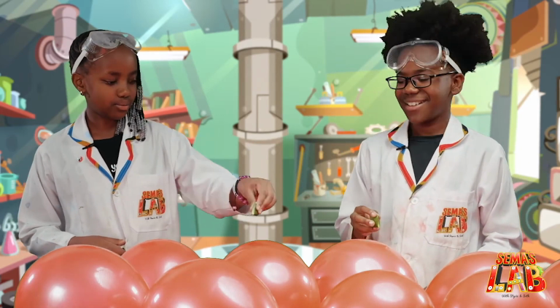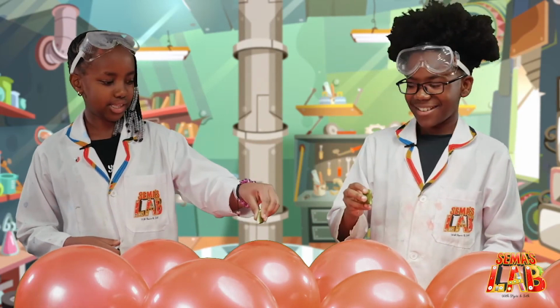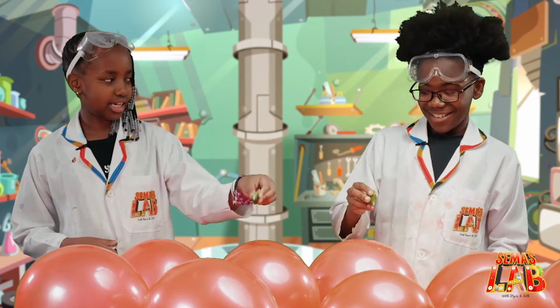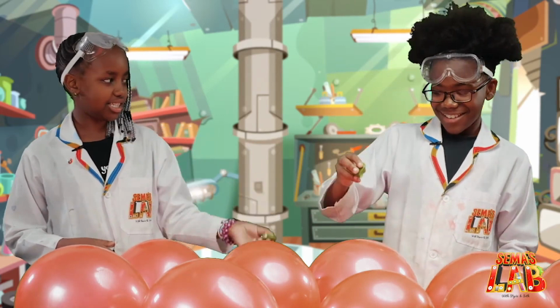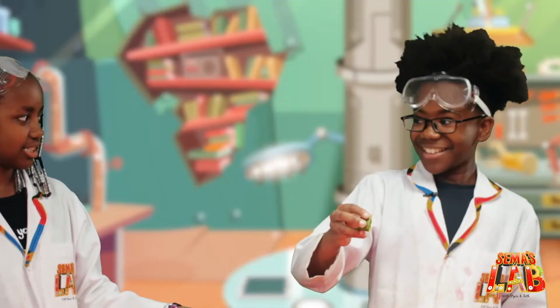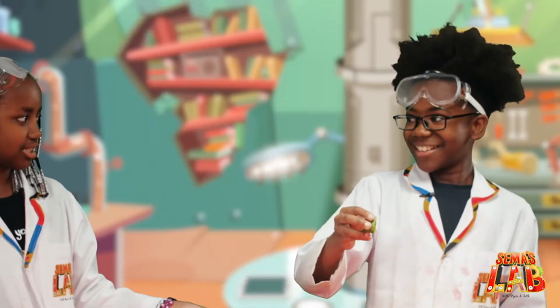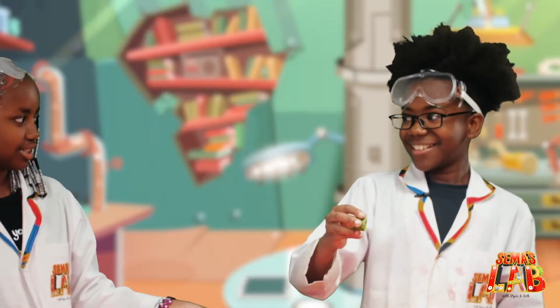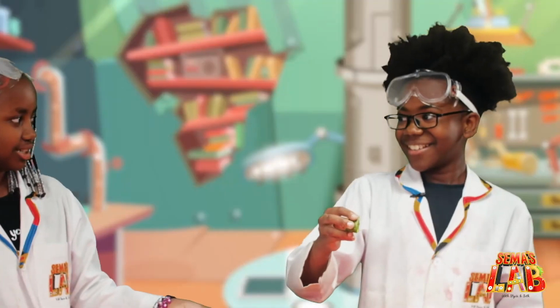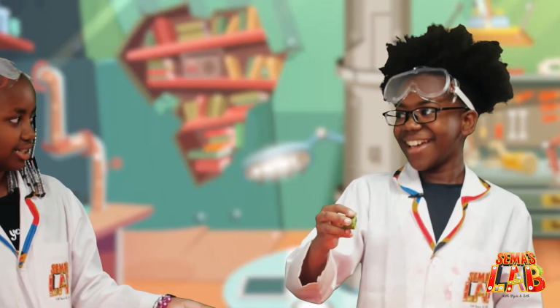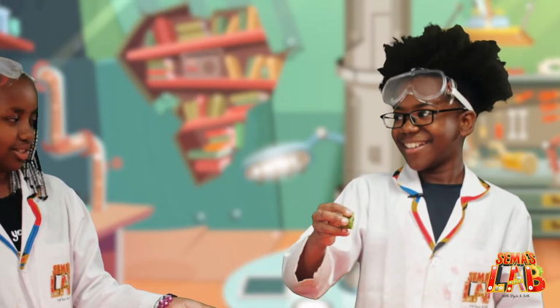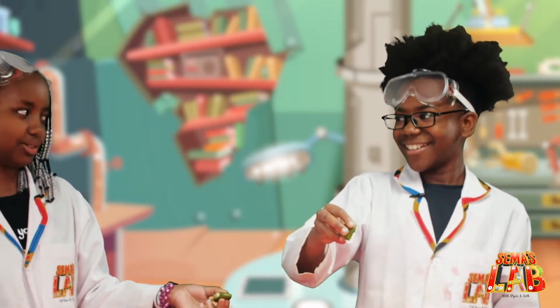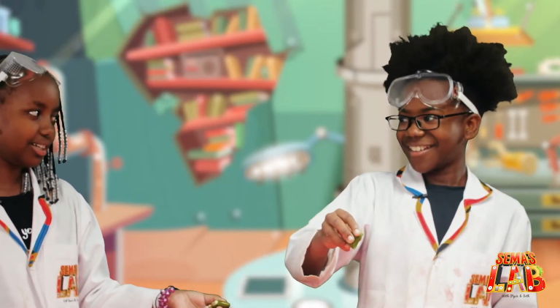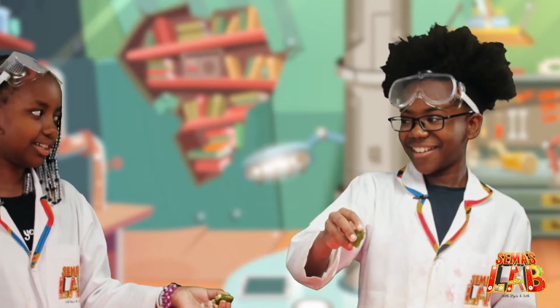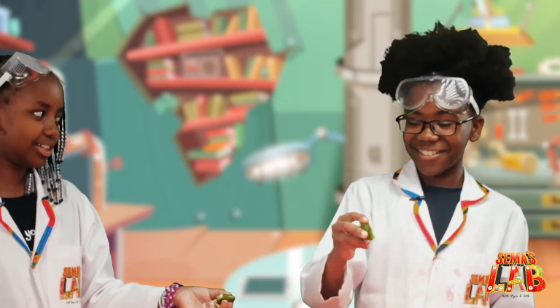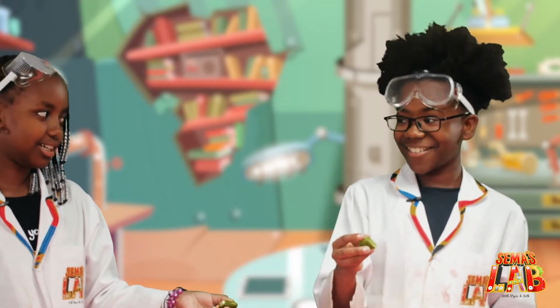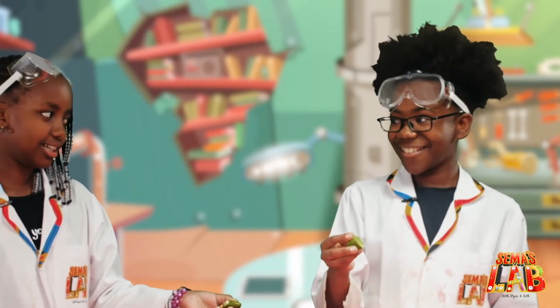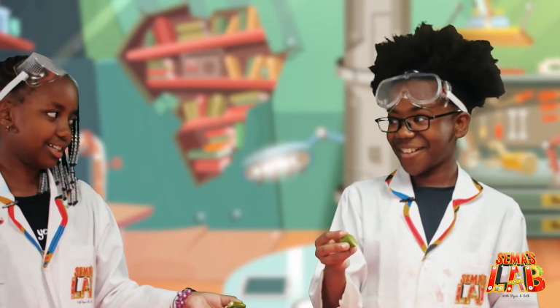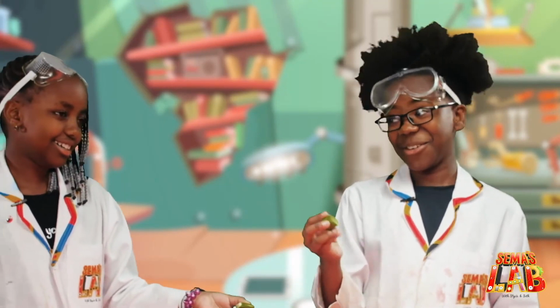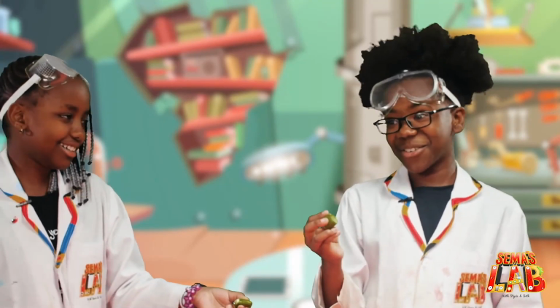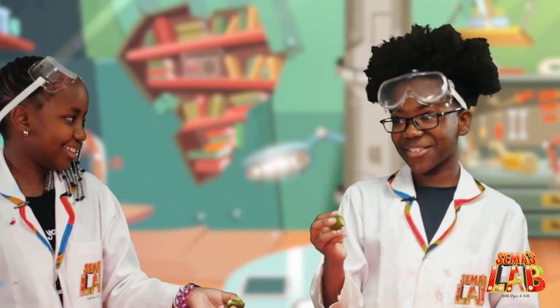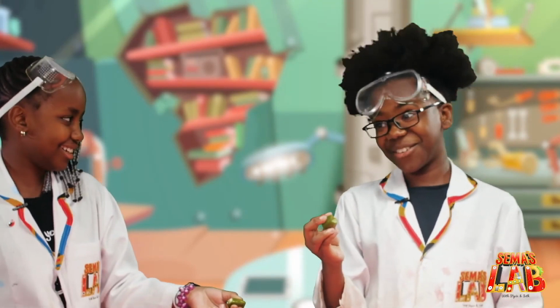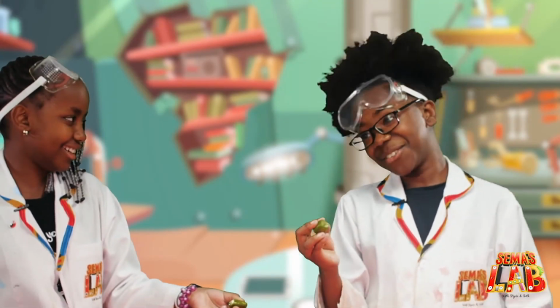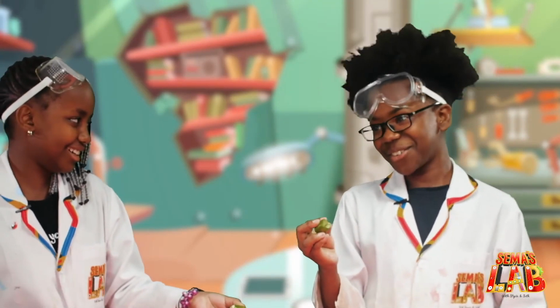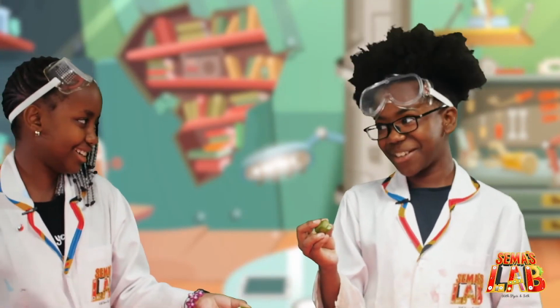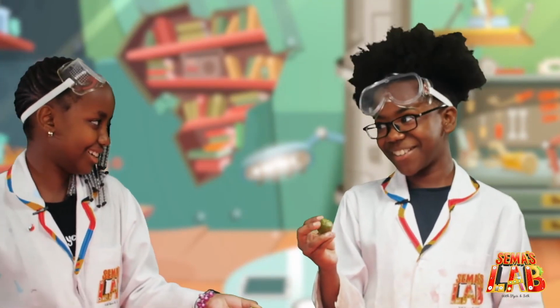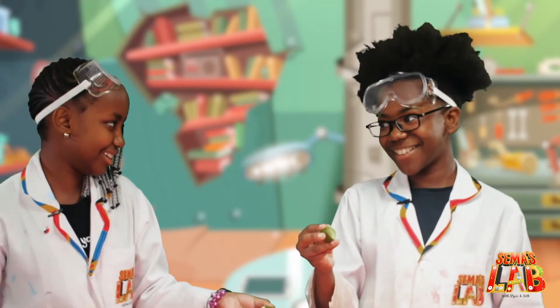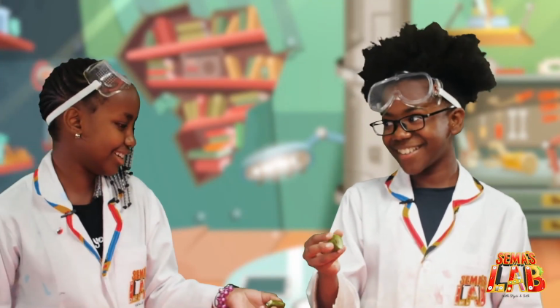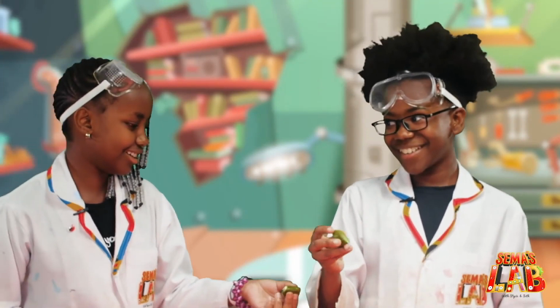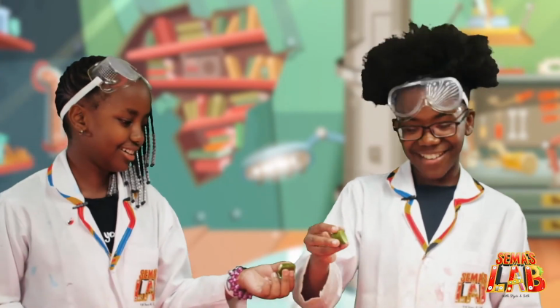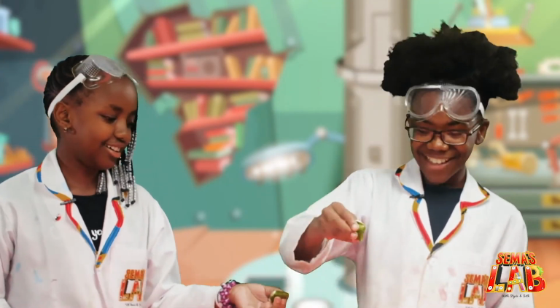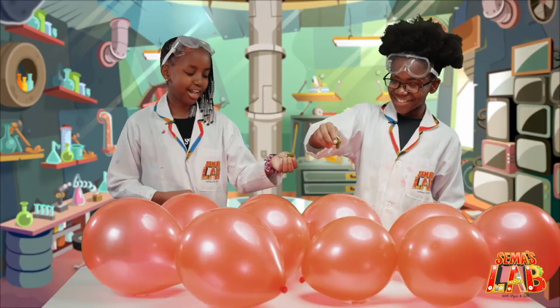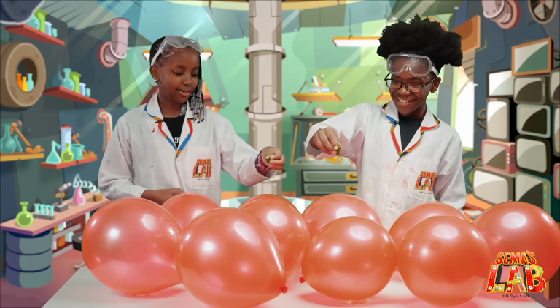We're going to squeeze the juices from the orange peels out onto the balloon and they're going to pop. Really? Are you sure? Are you sure you want to do this? Okay, let's go.